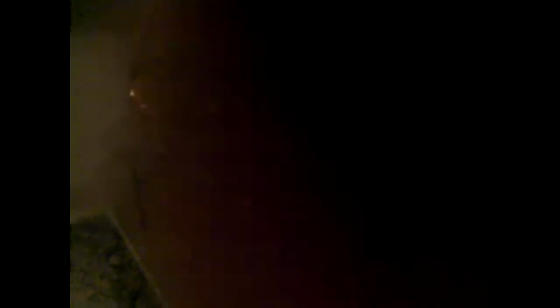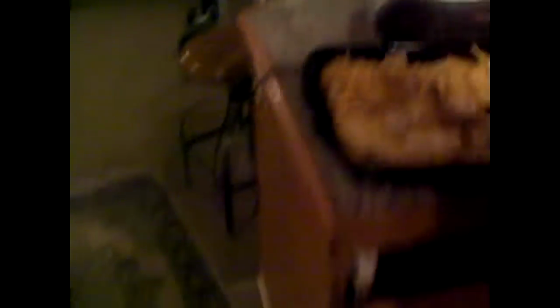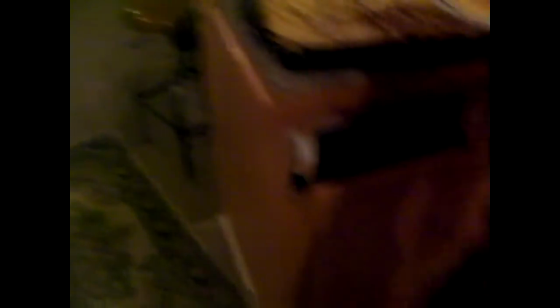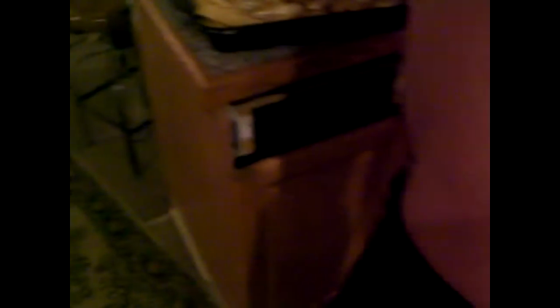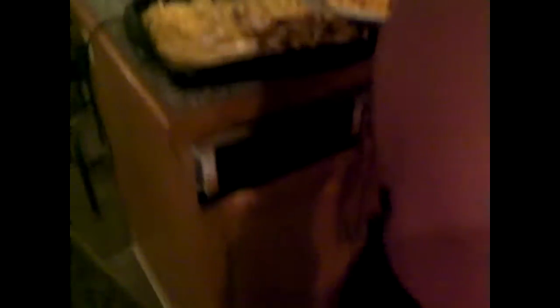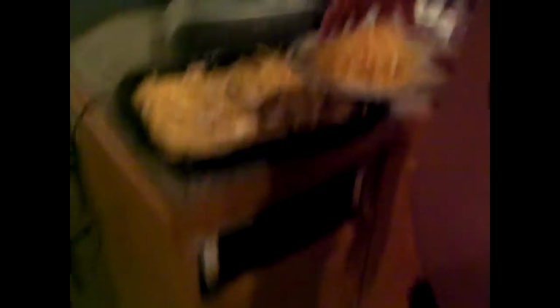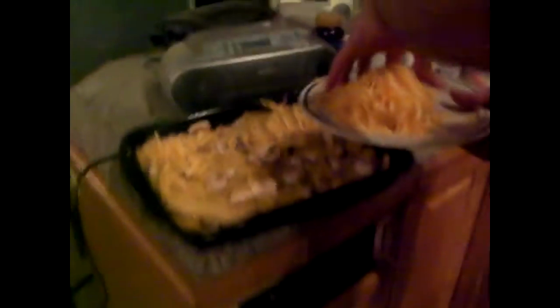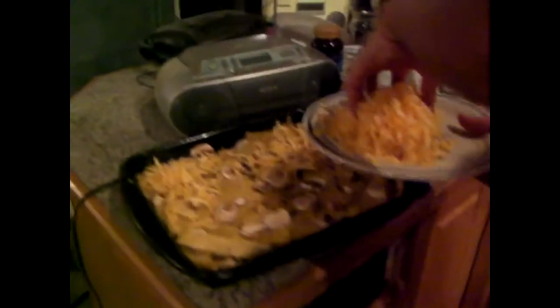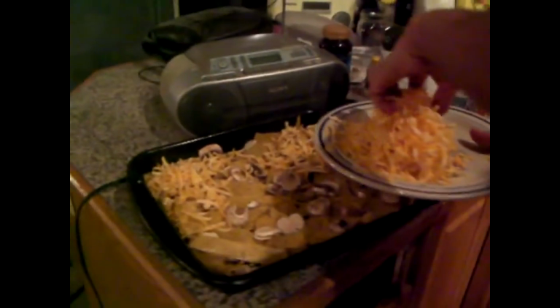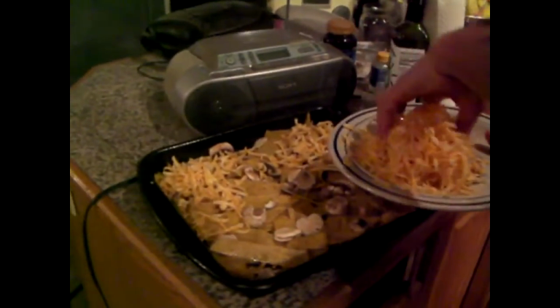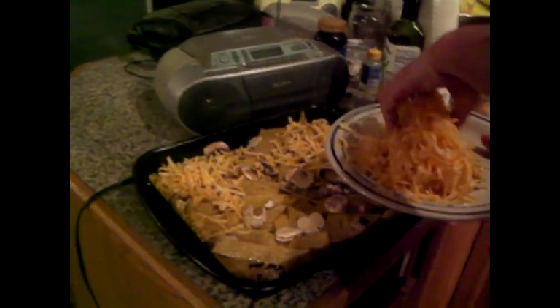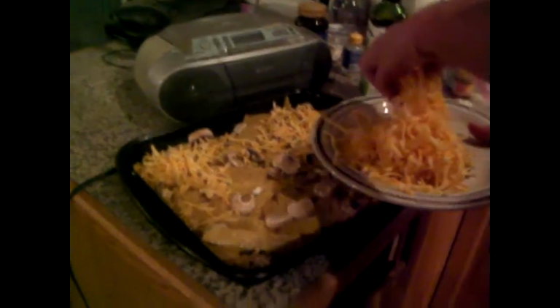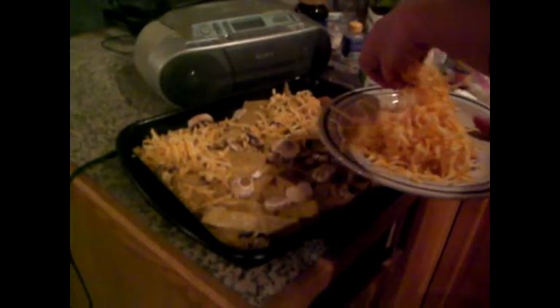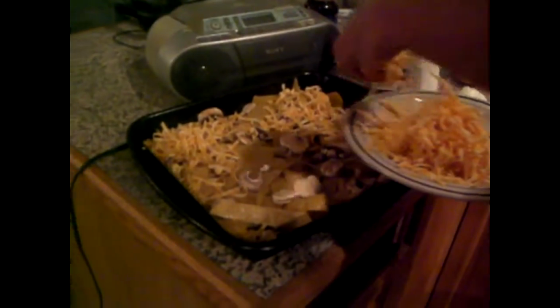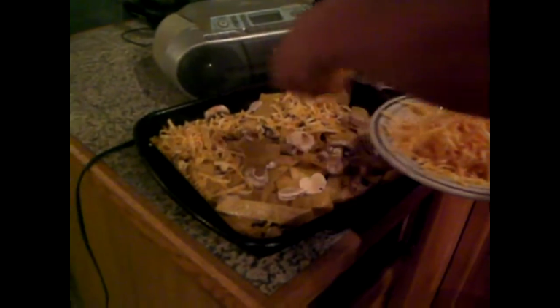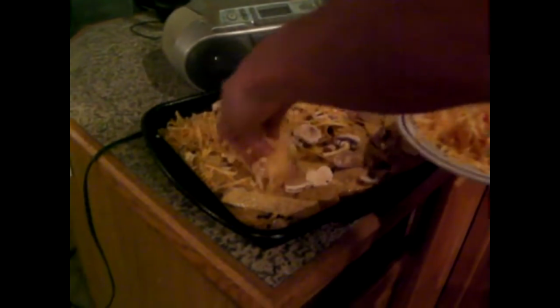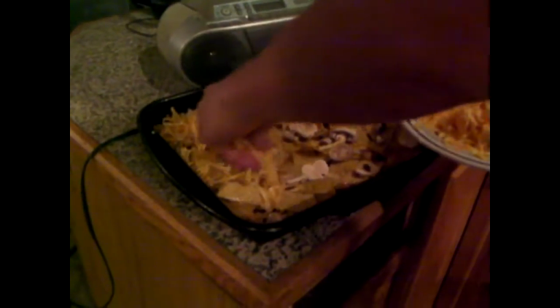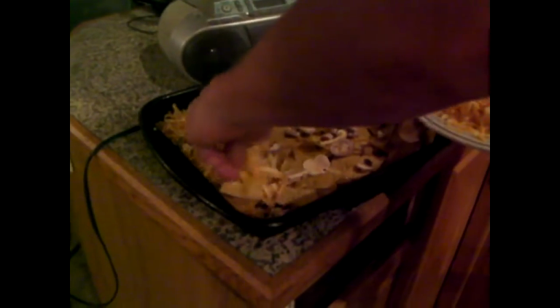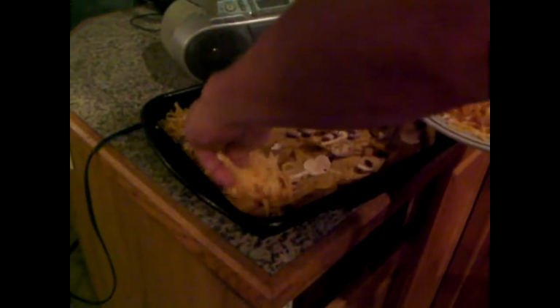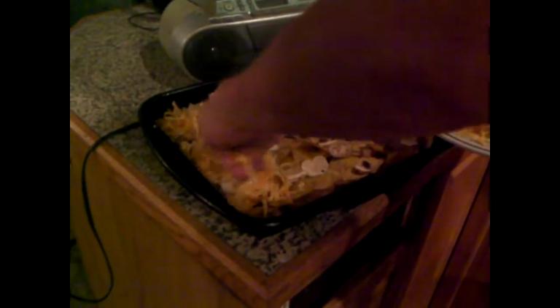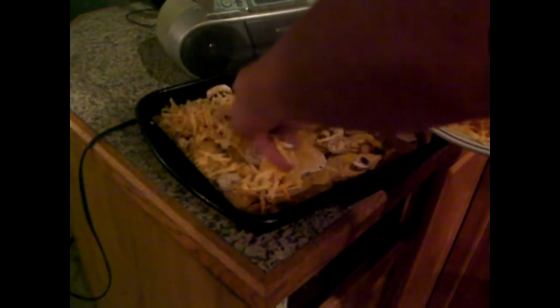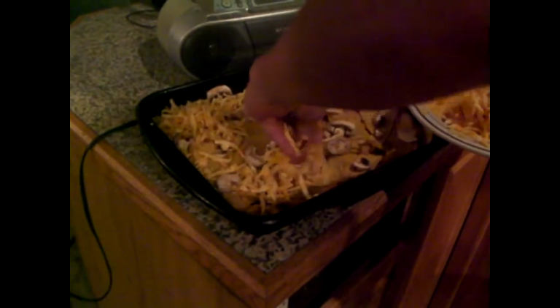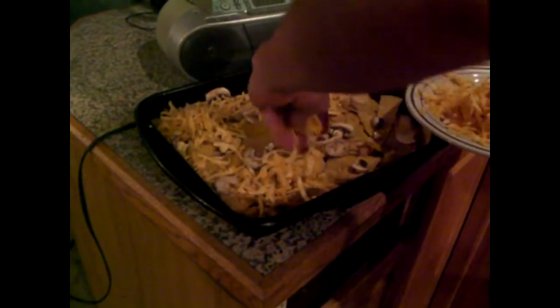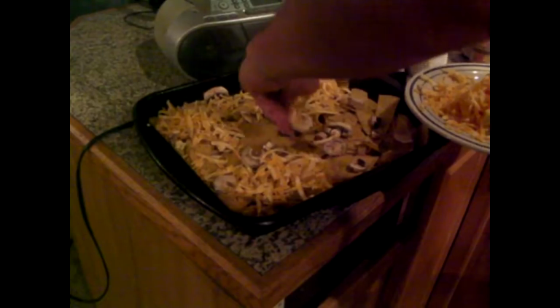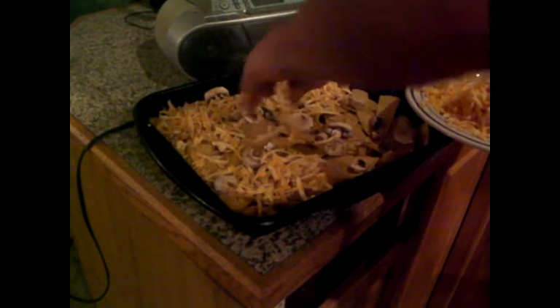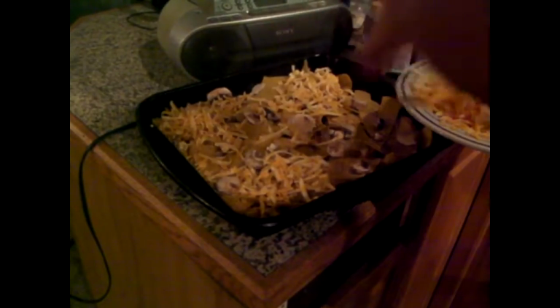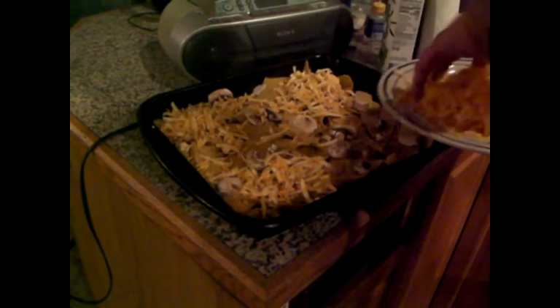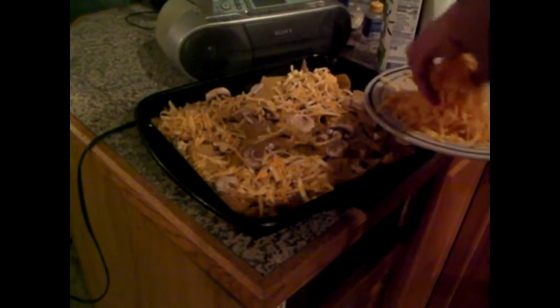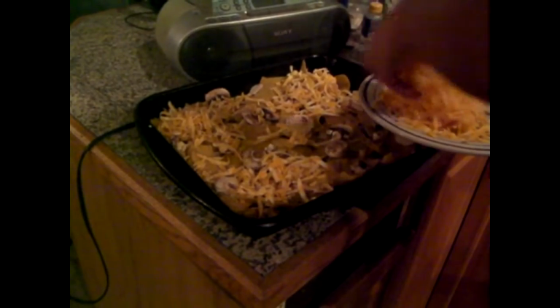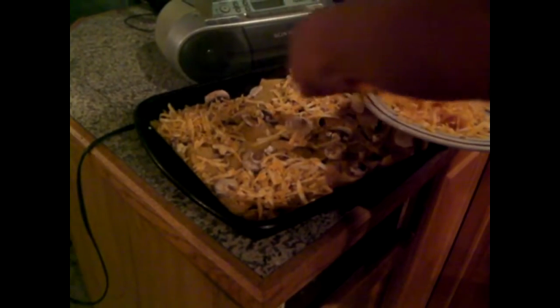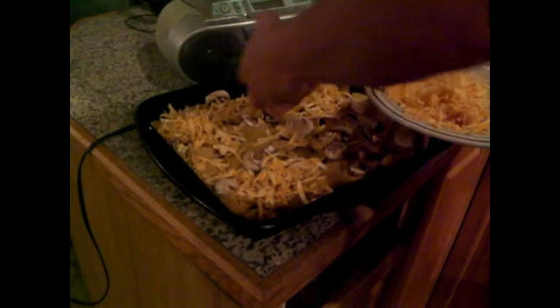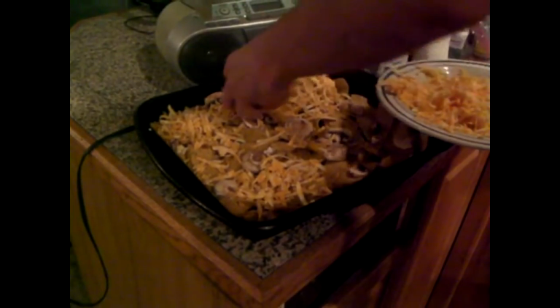Don't use aluminum — that's too crappy. It'll flake into your food and not be too yummy.